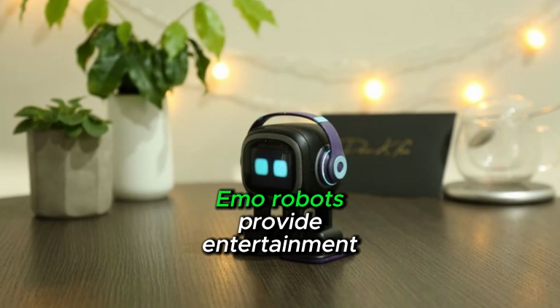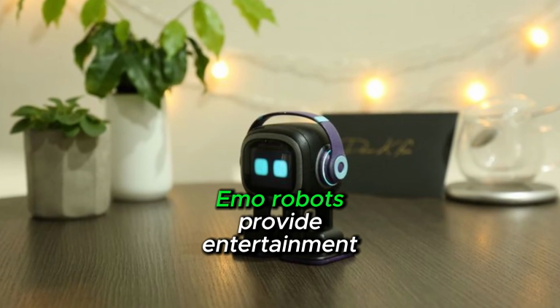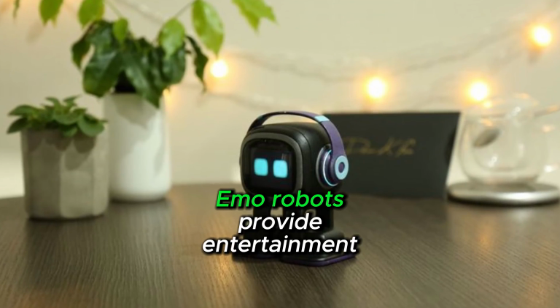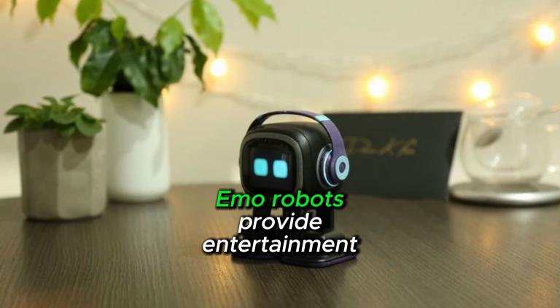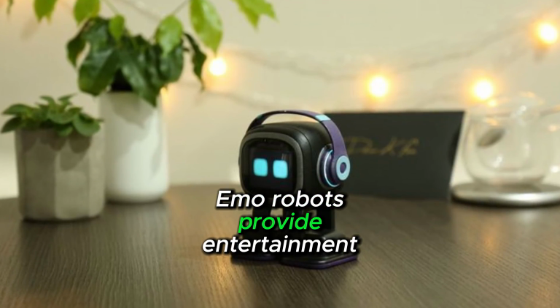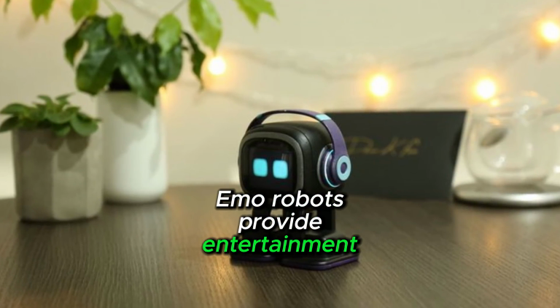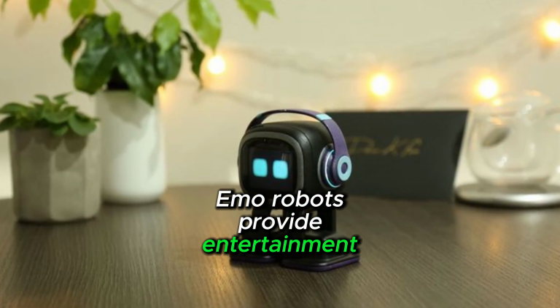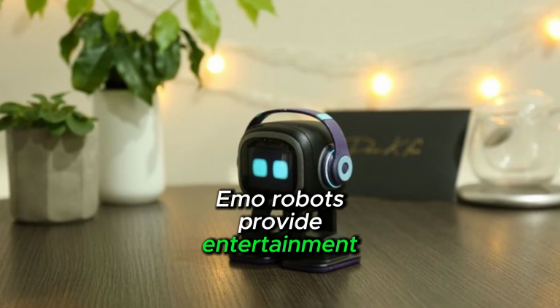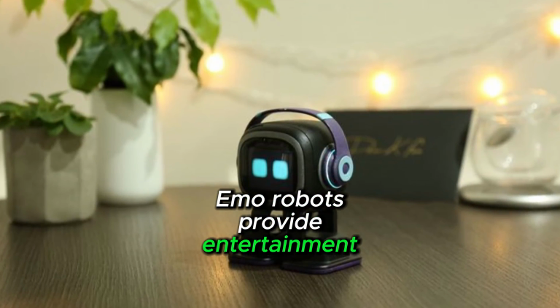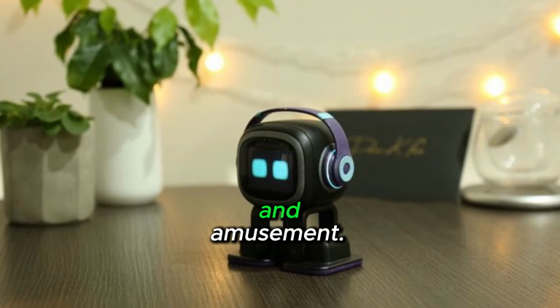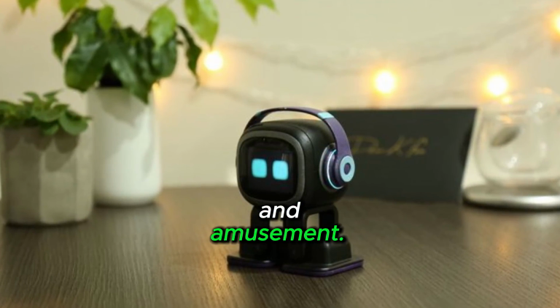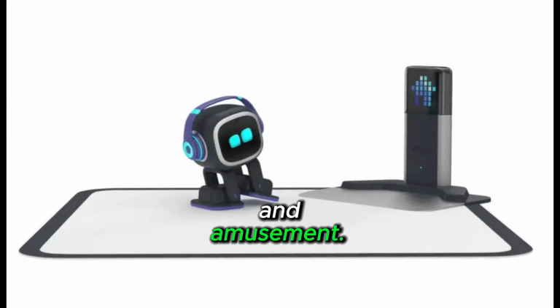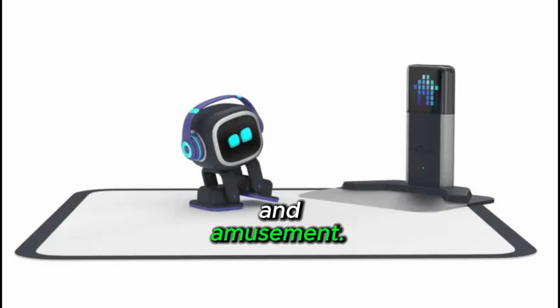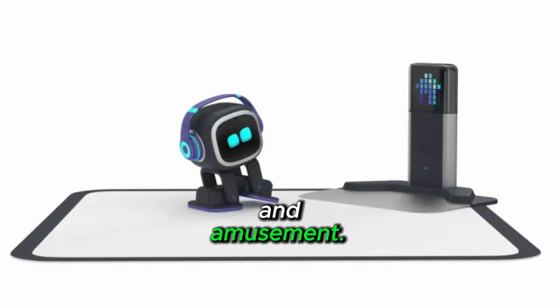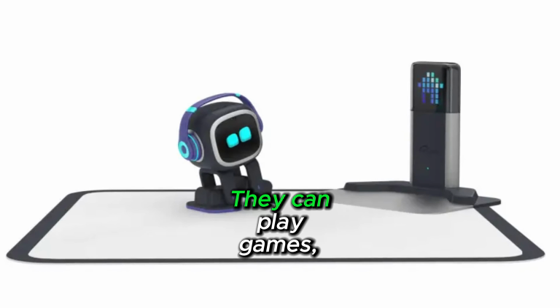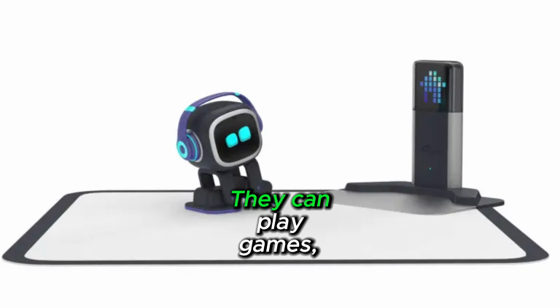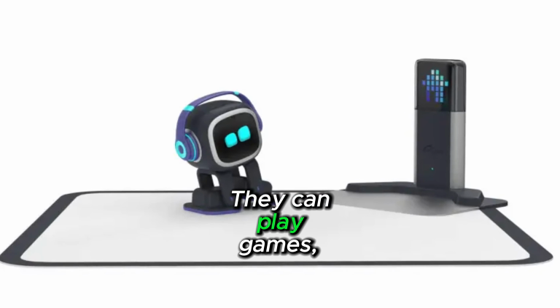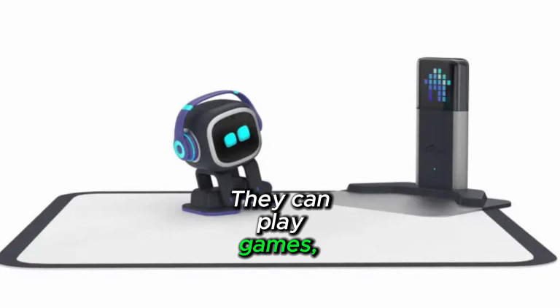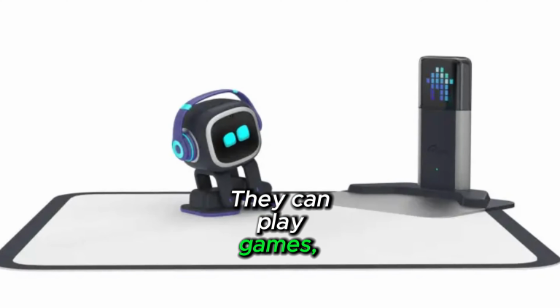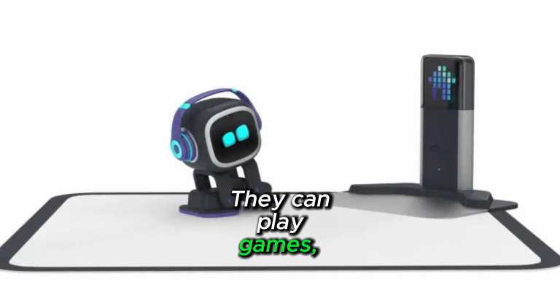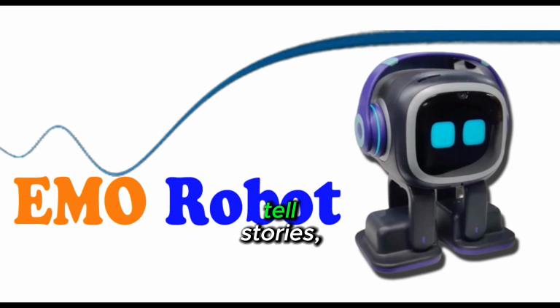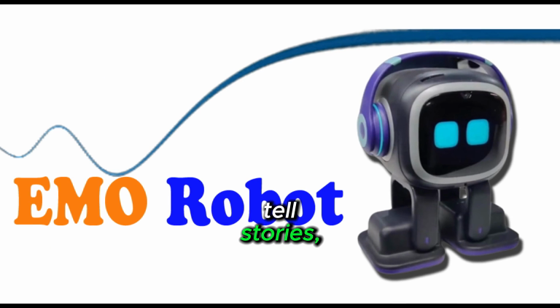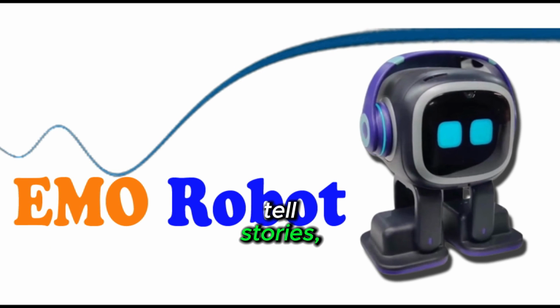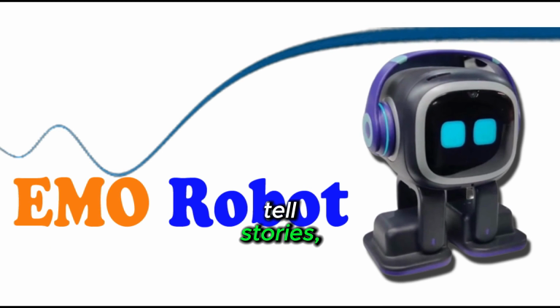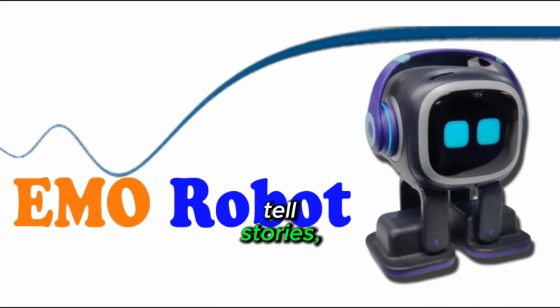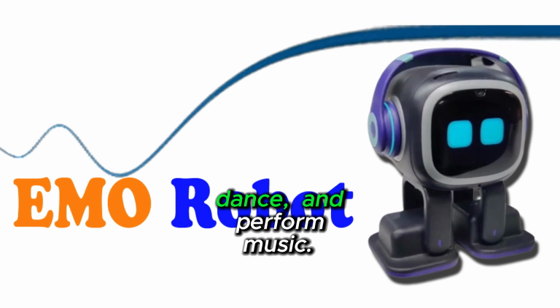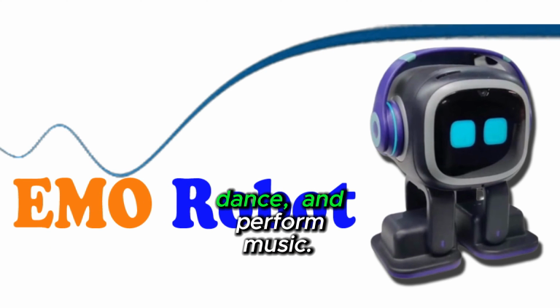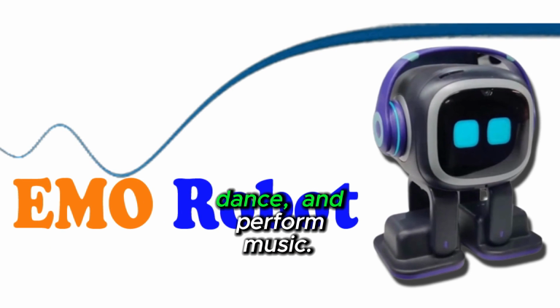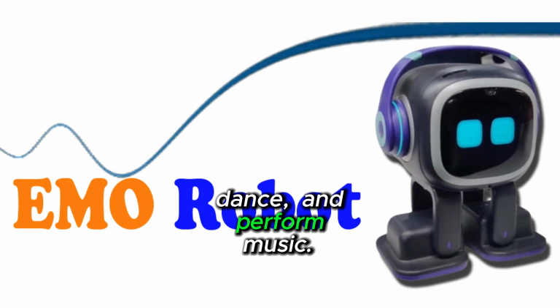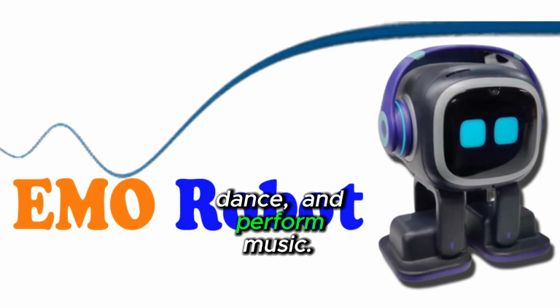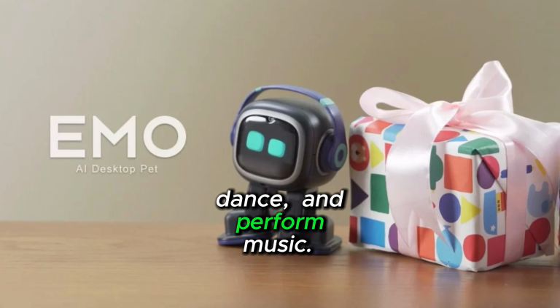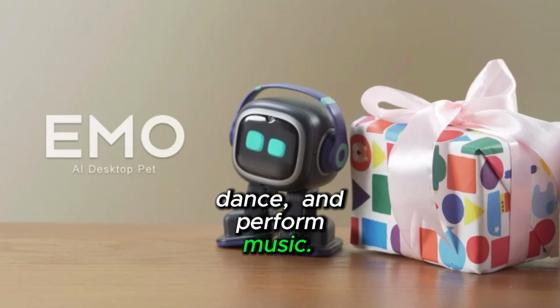Immo robots provide entertainment and amusement. They can play games, tell stories, dance, and perform music.